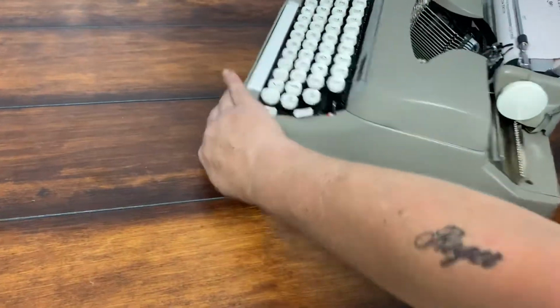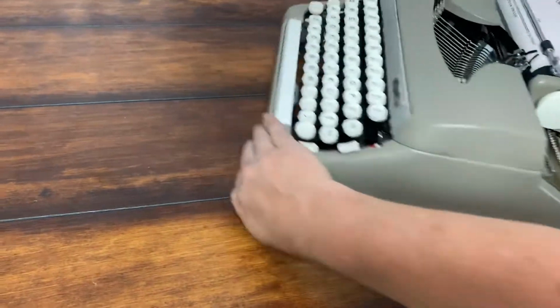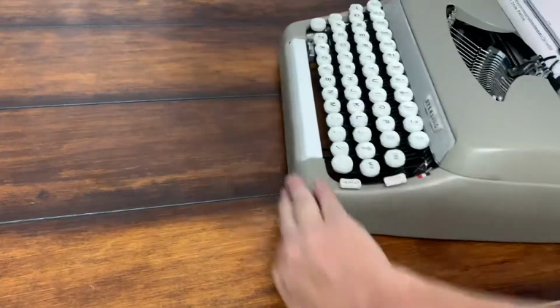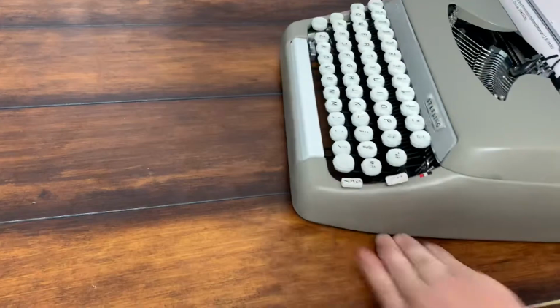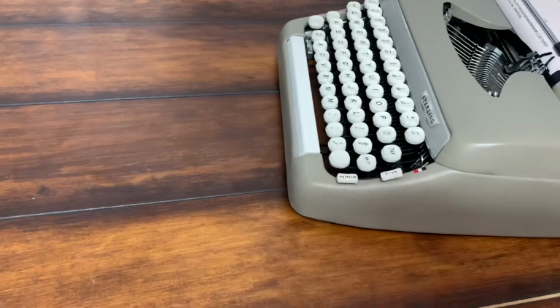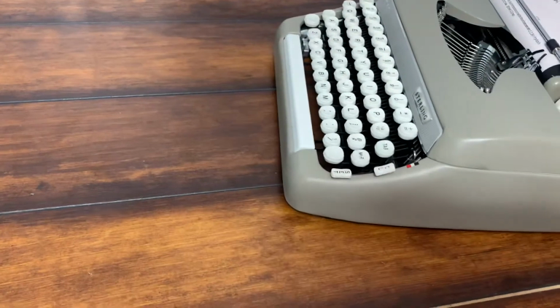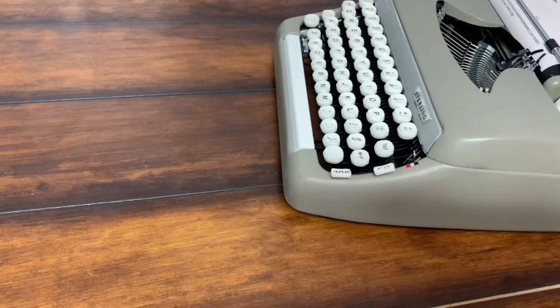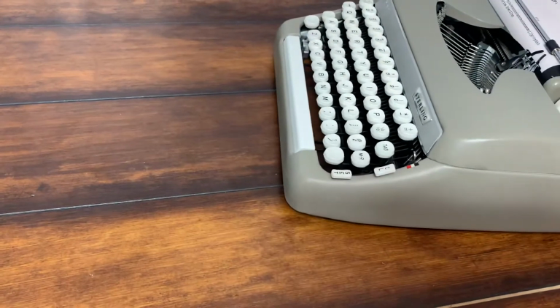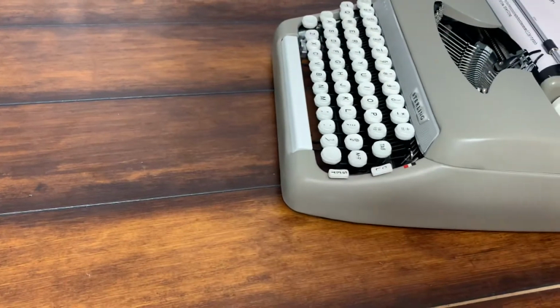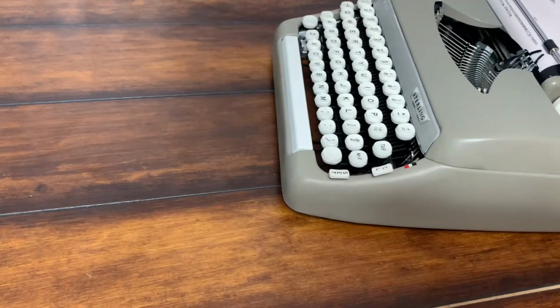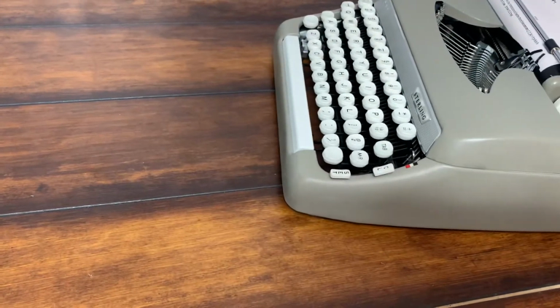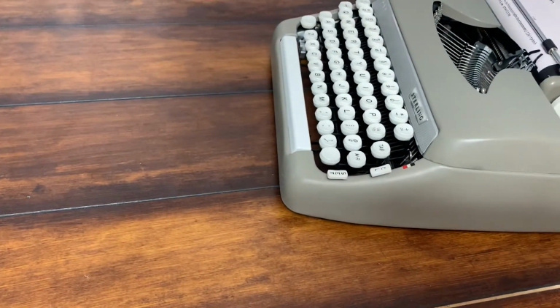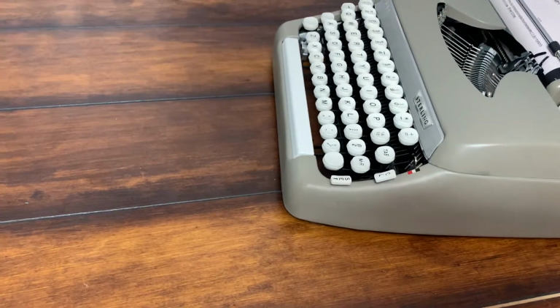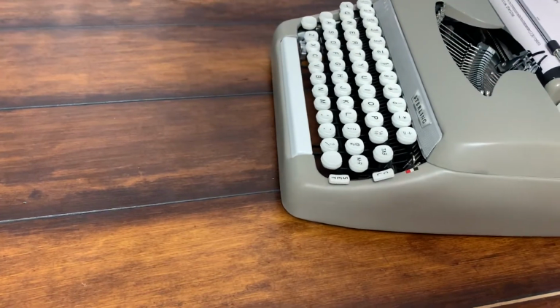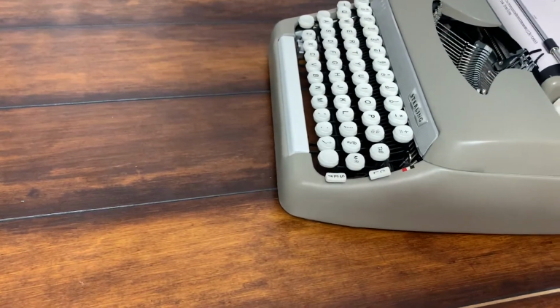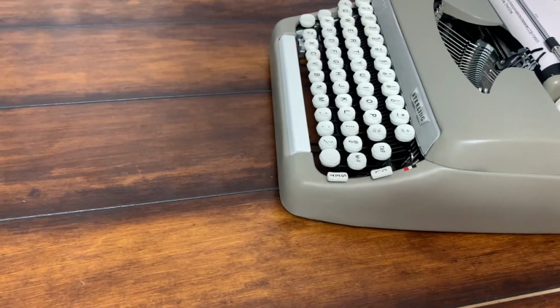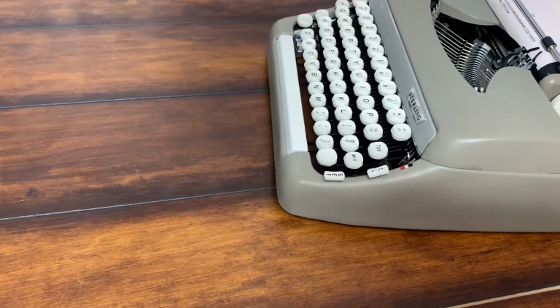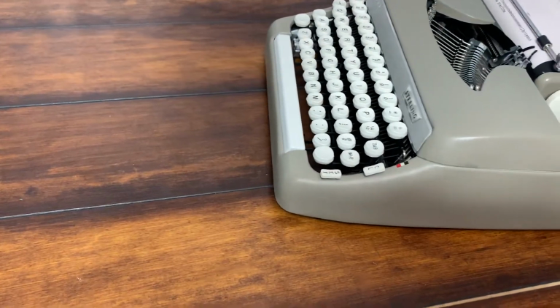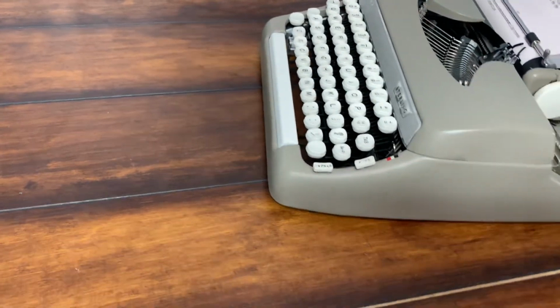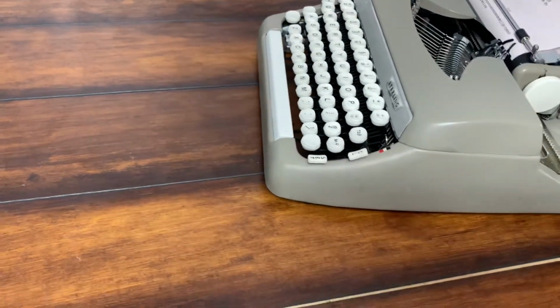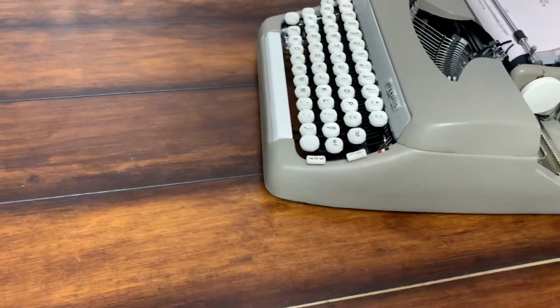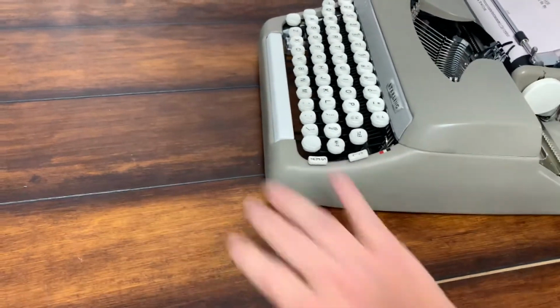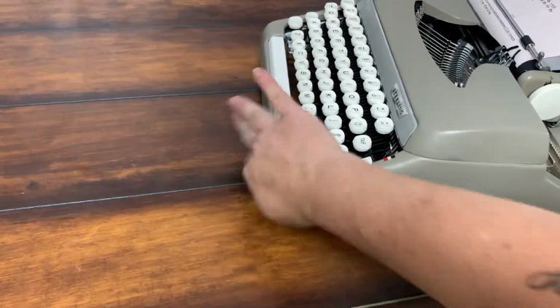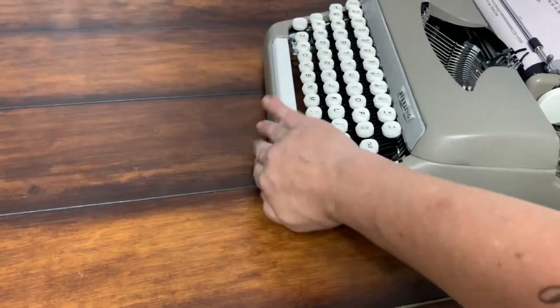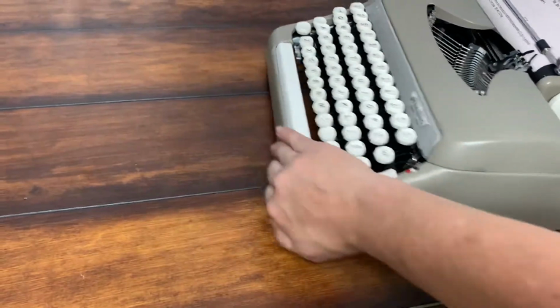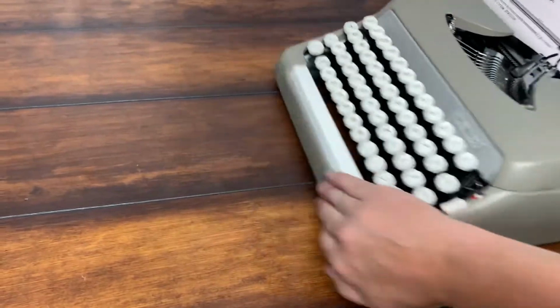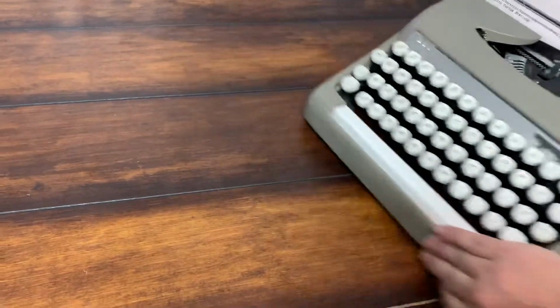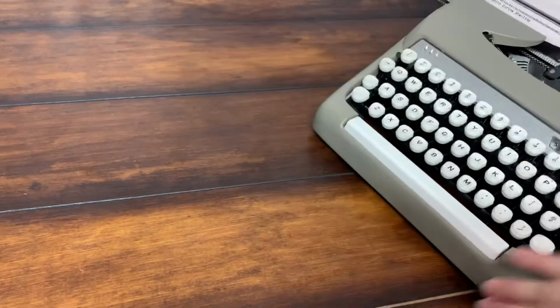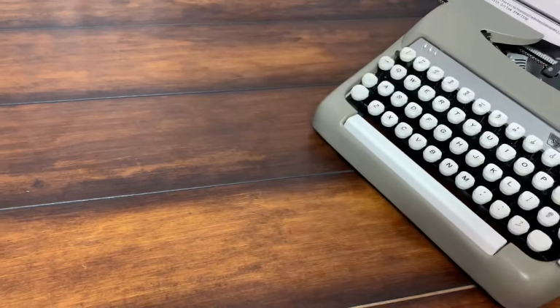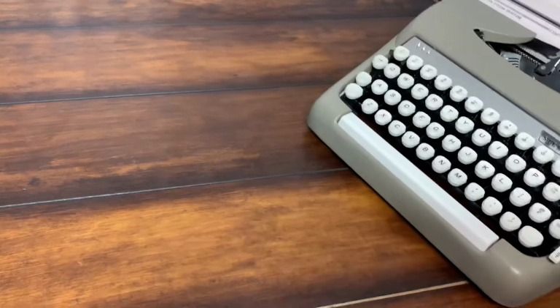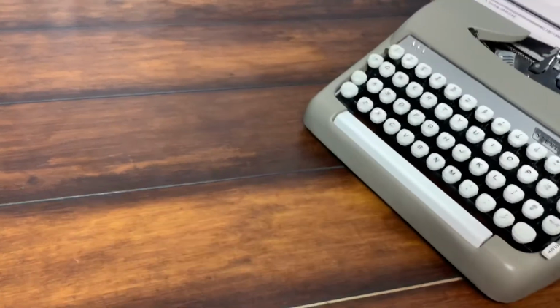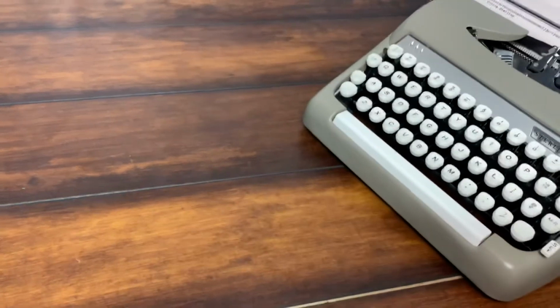I just gotta polish her up but she's ready to go. I'll send you some photos as well.